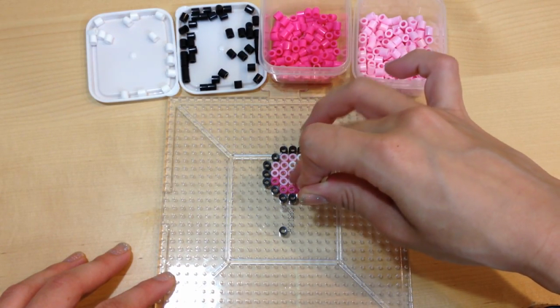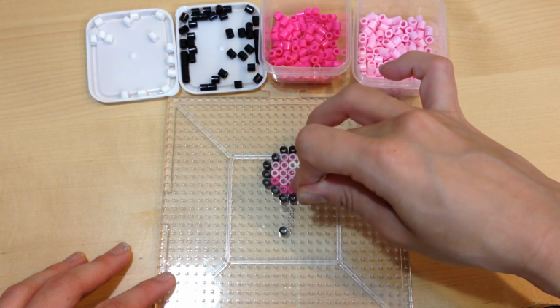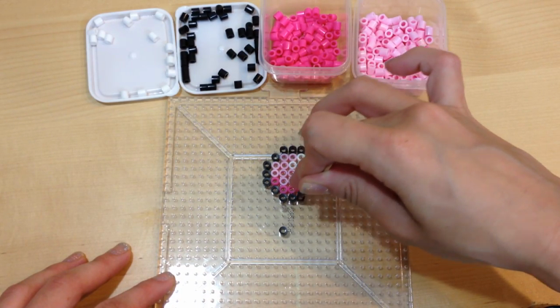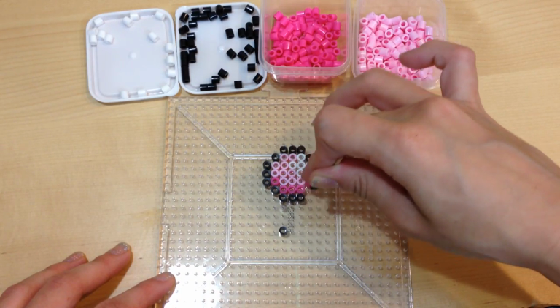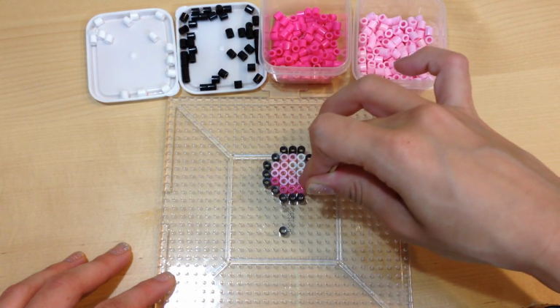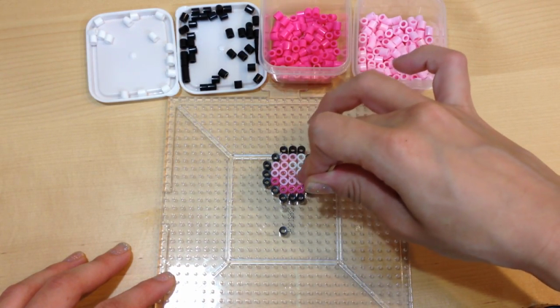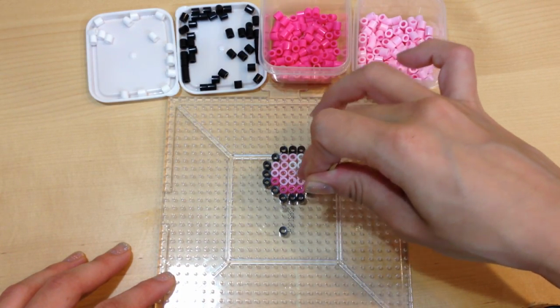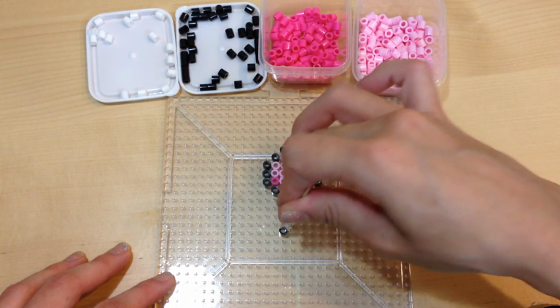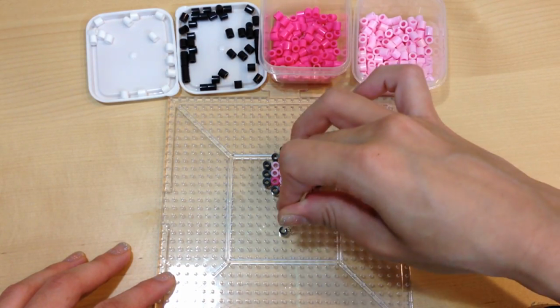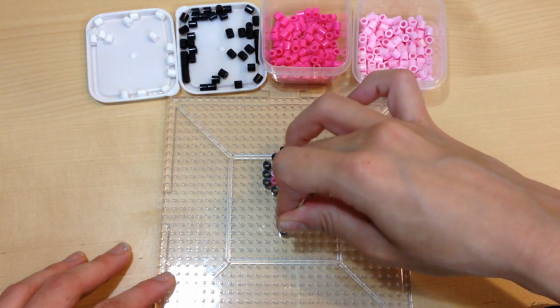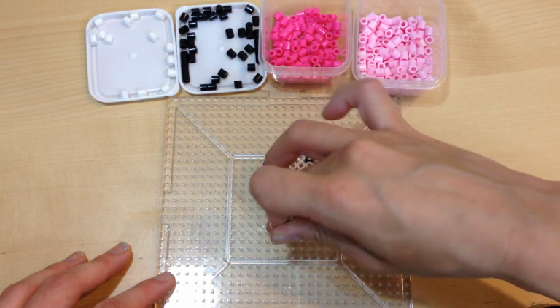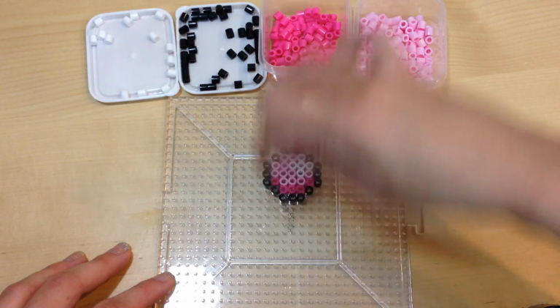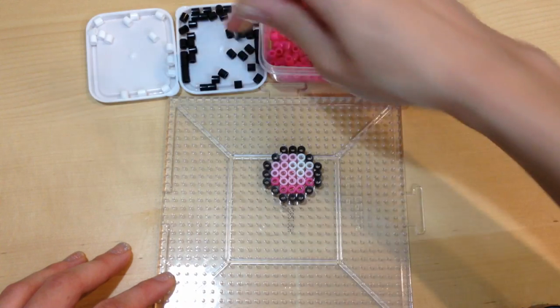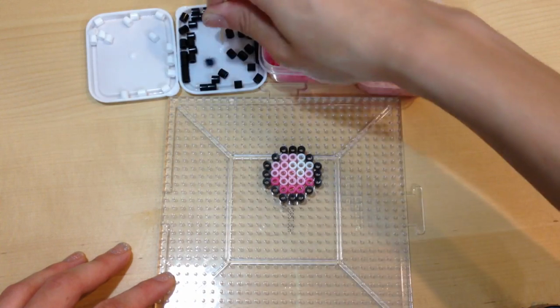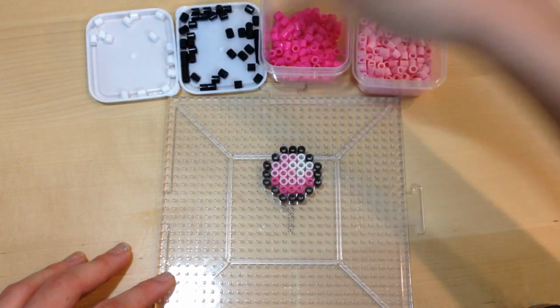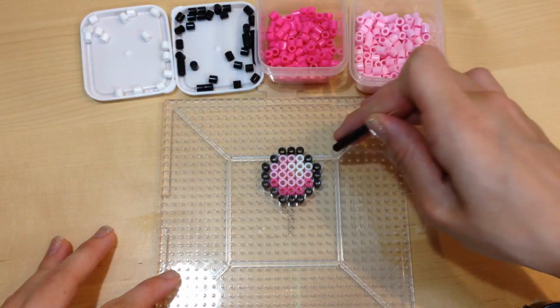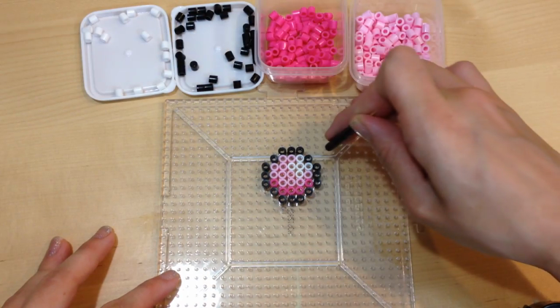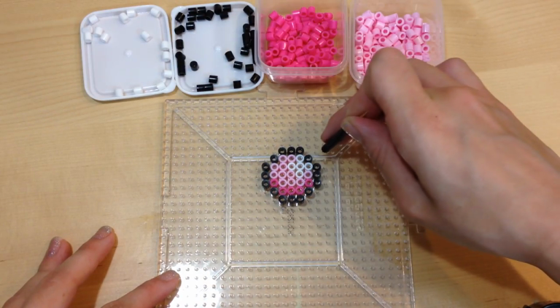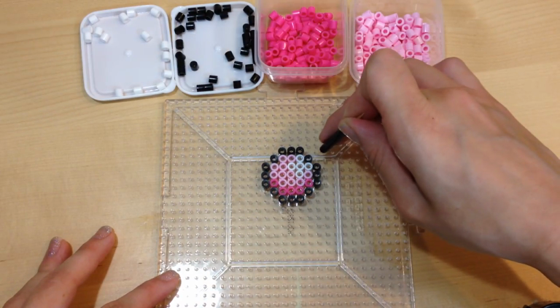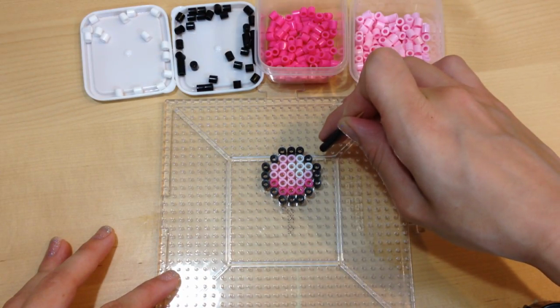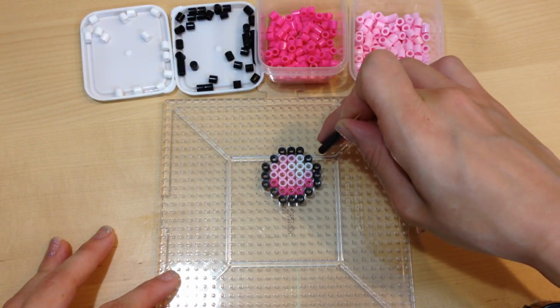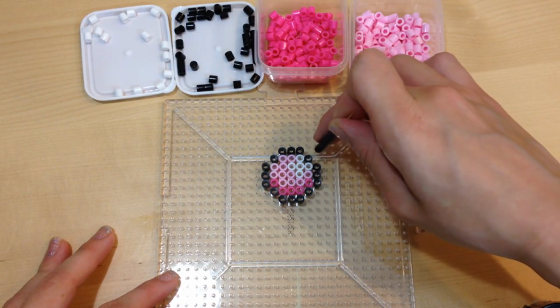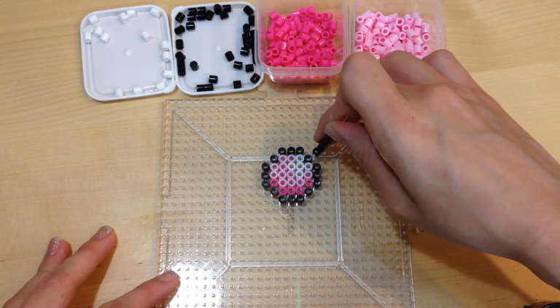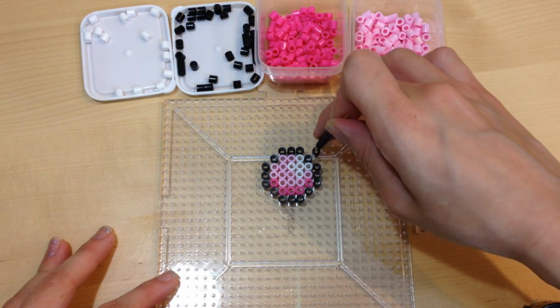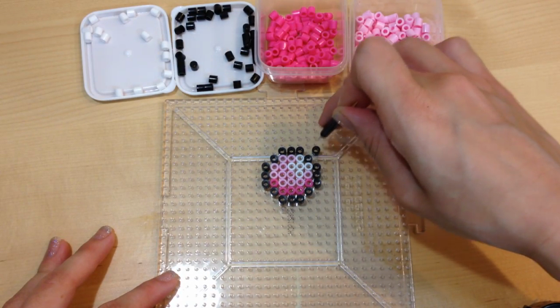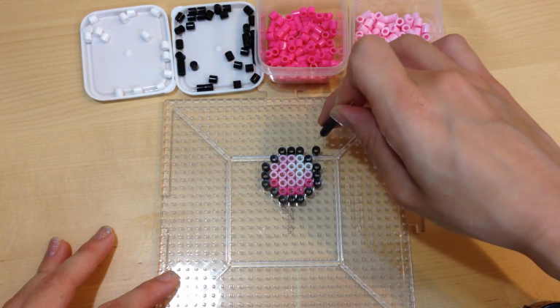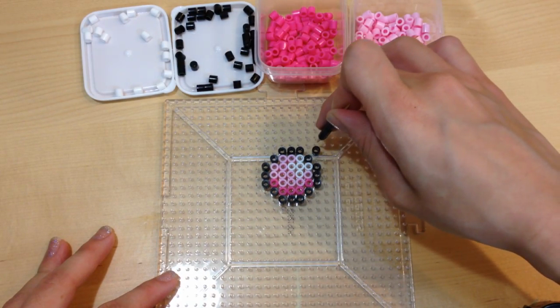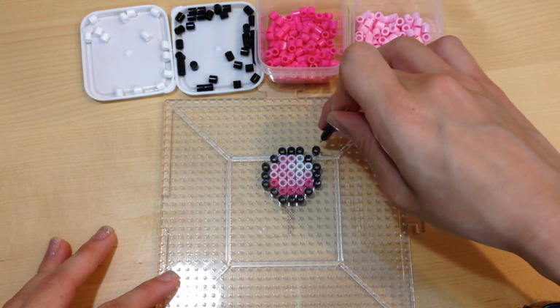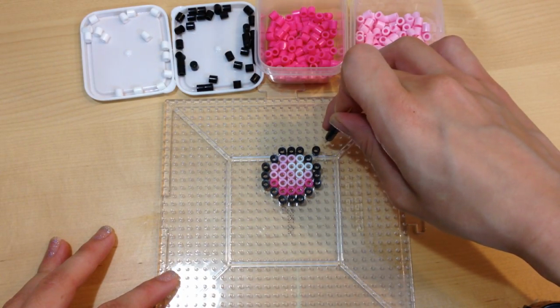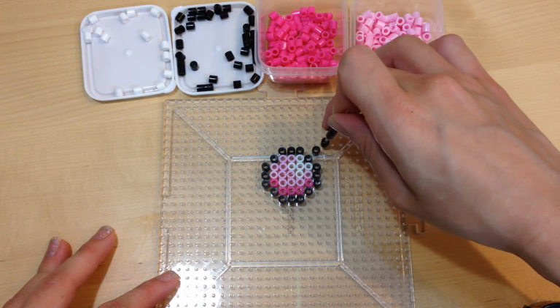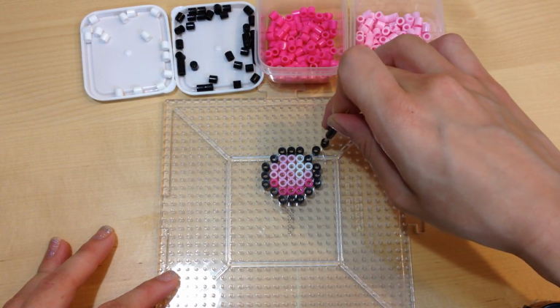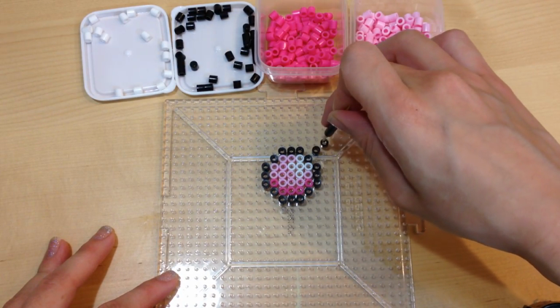As a general tip, use a toothpick to help pick up the perler beads if you have a hard time picking up smaller objects.